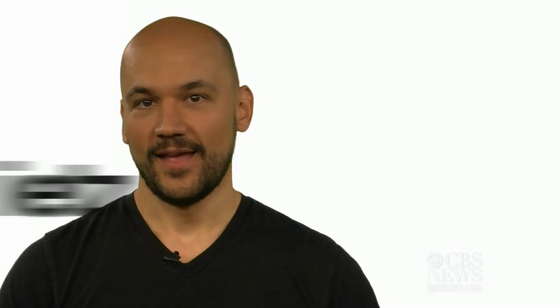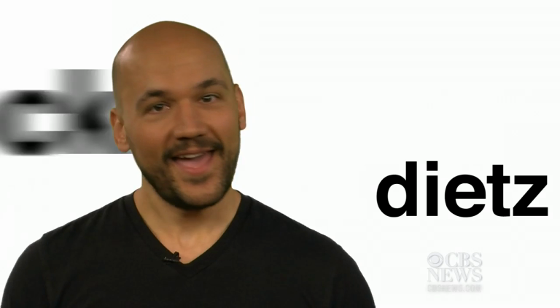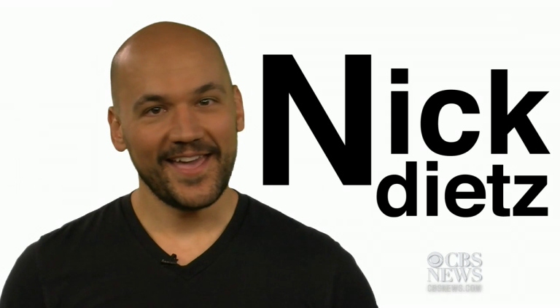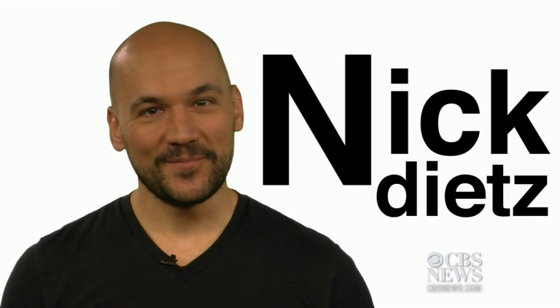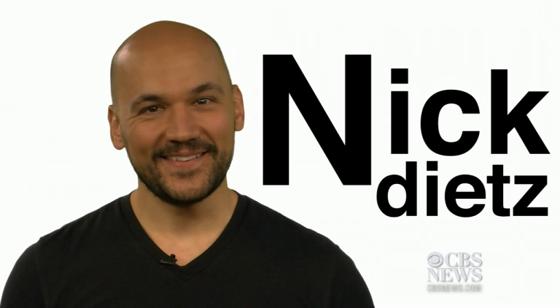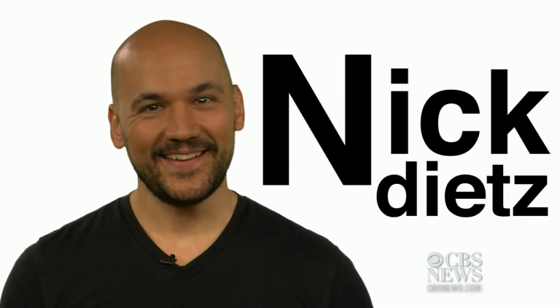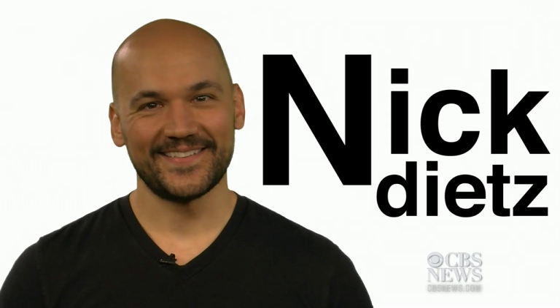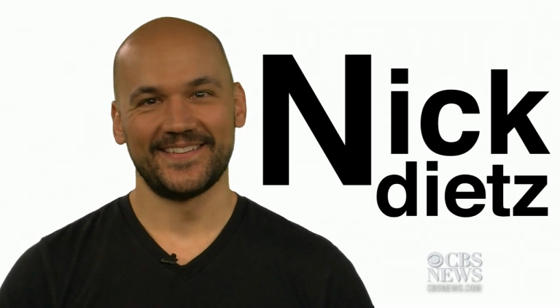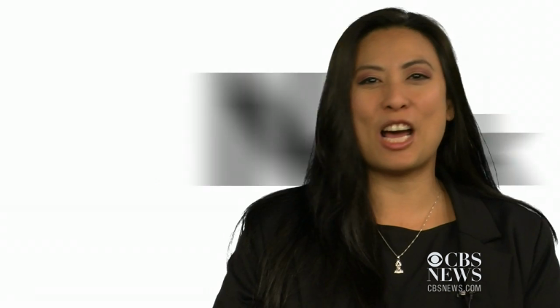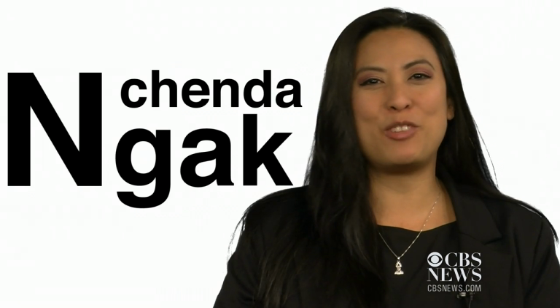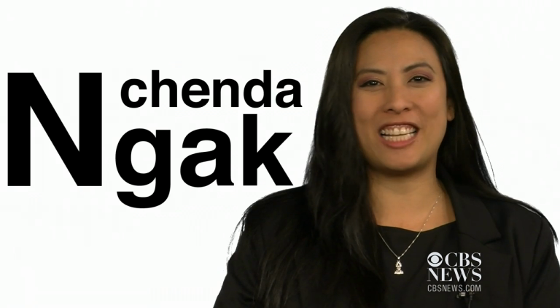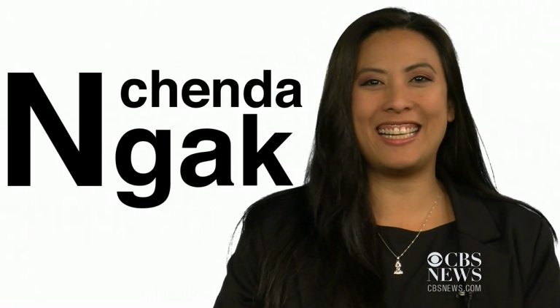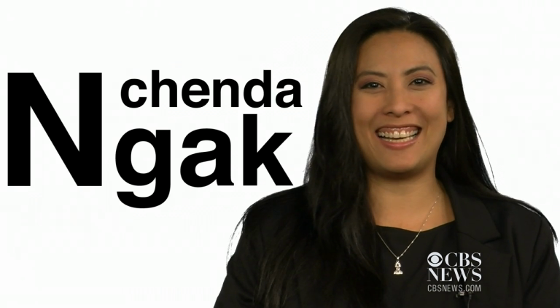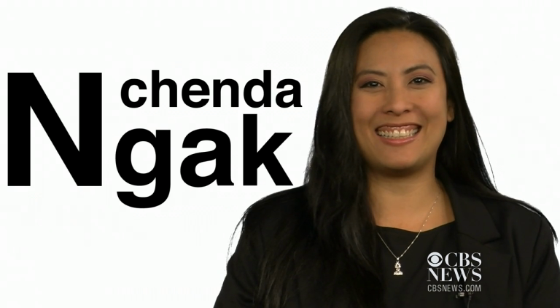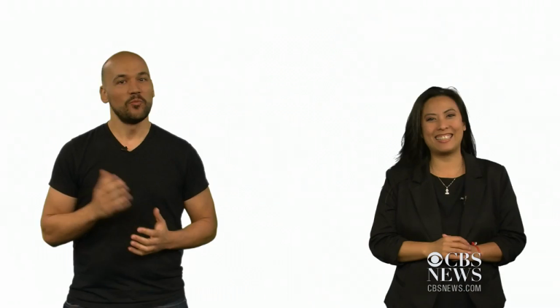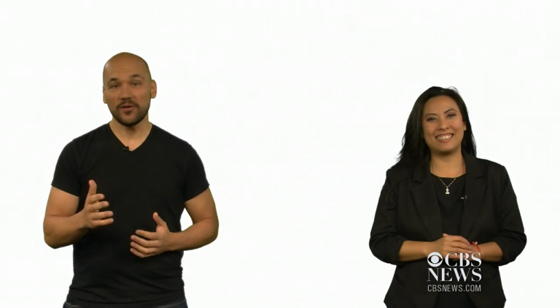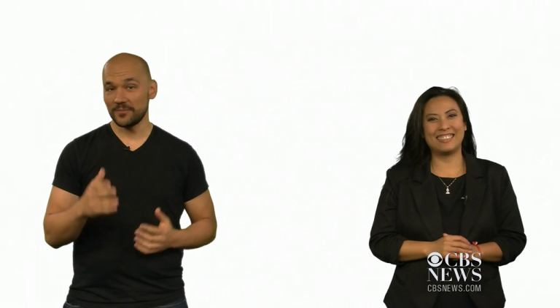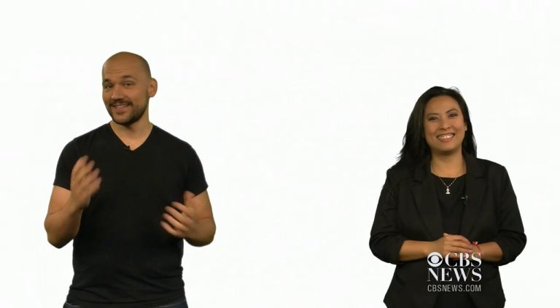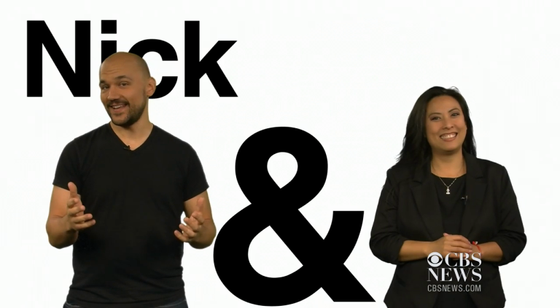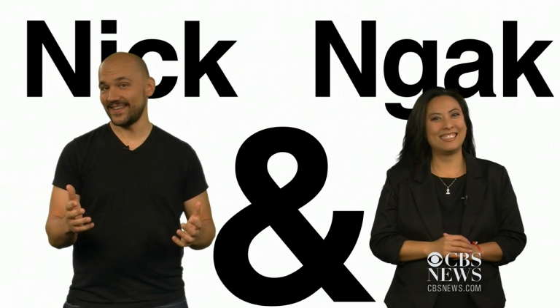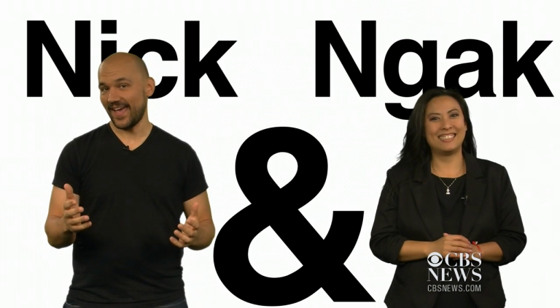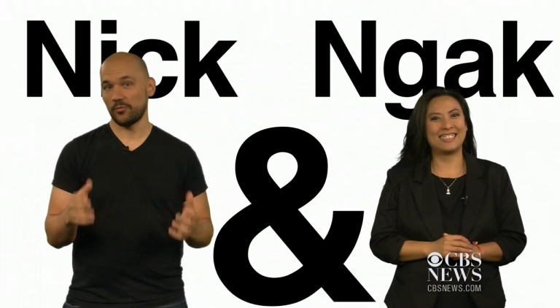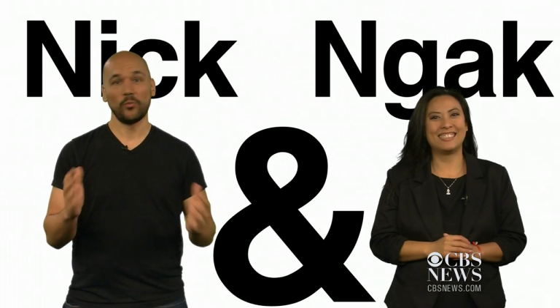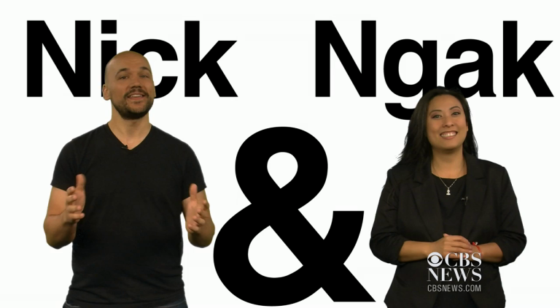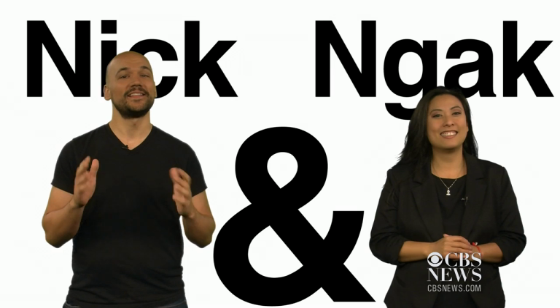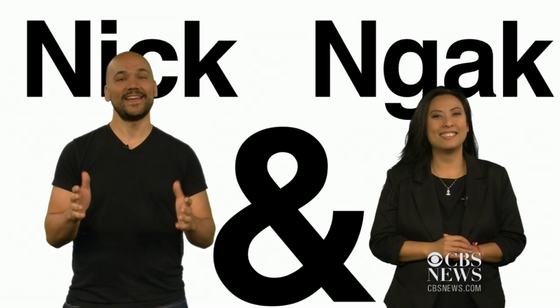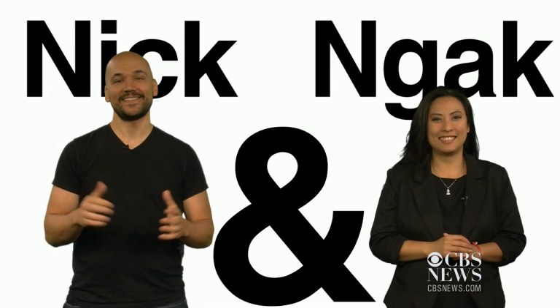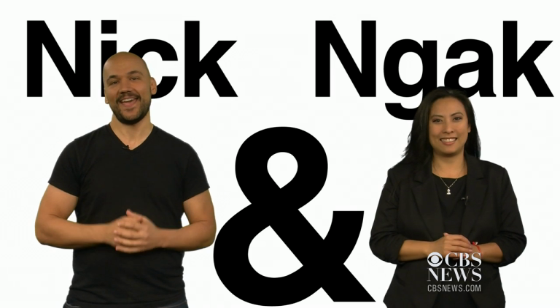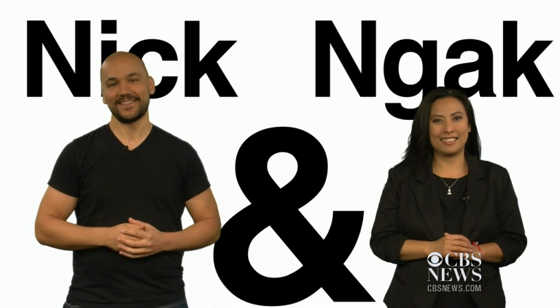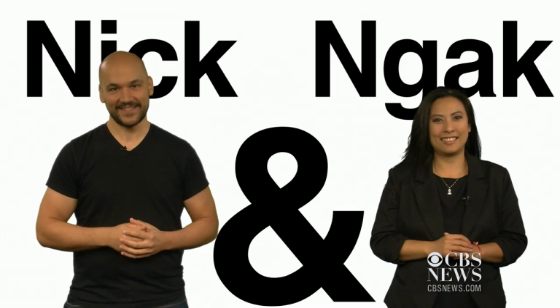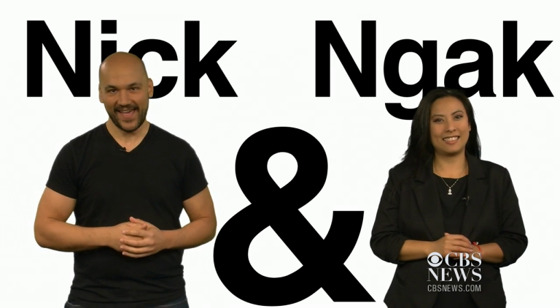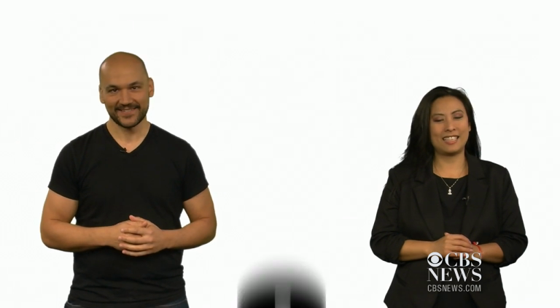Hey, I'm Nick Dietz and I'm Chenda Nack. Welcome to Nick and Nack, where we take the latest tech to task.